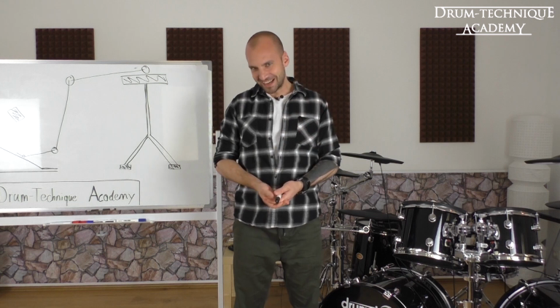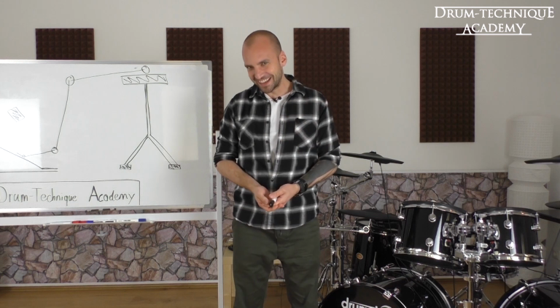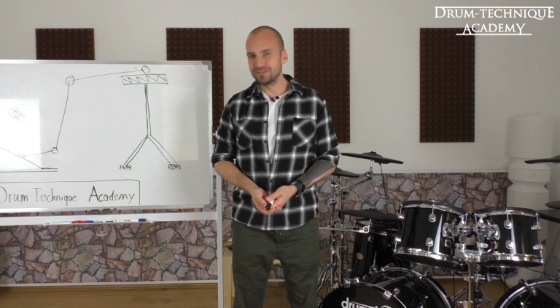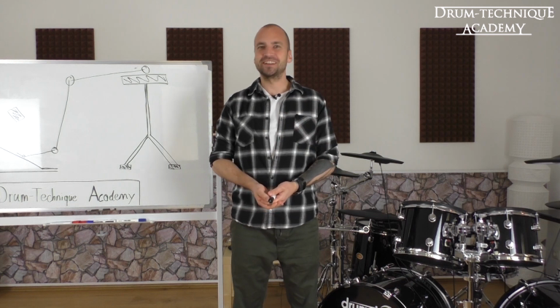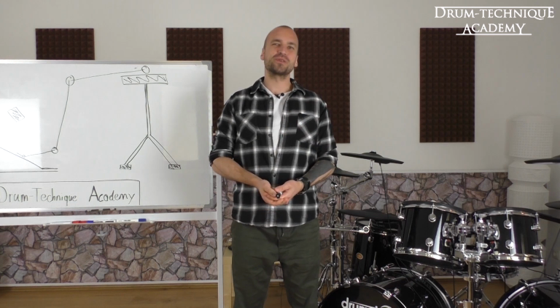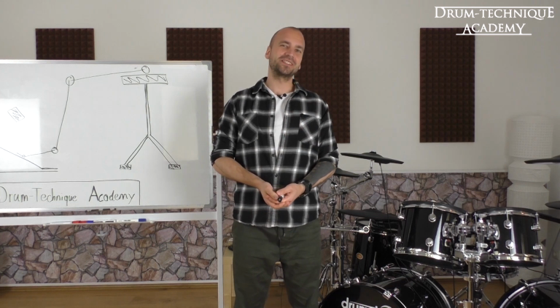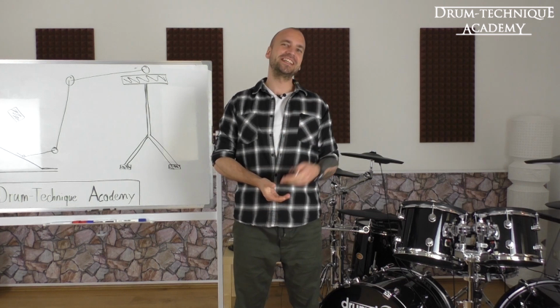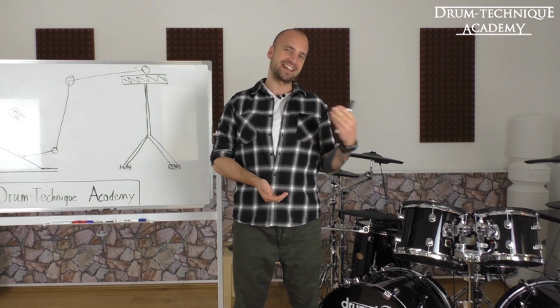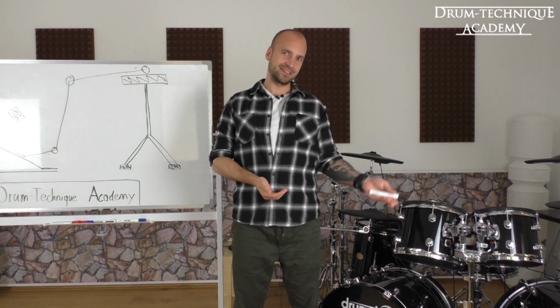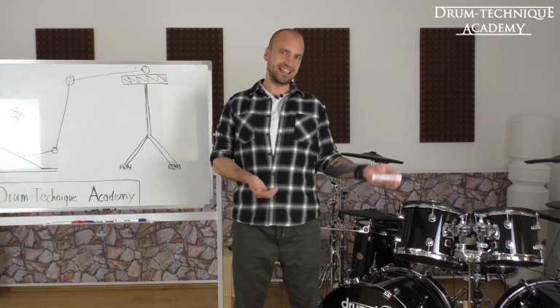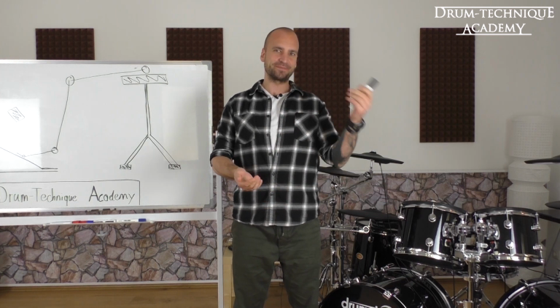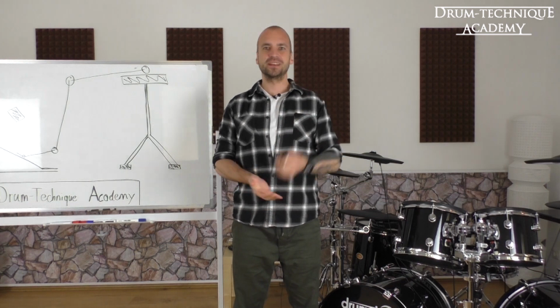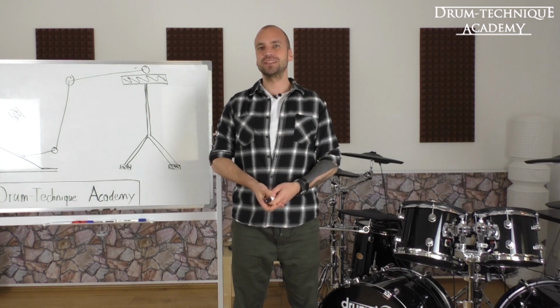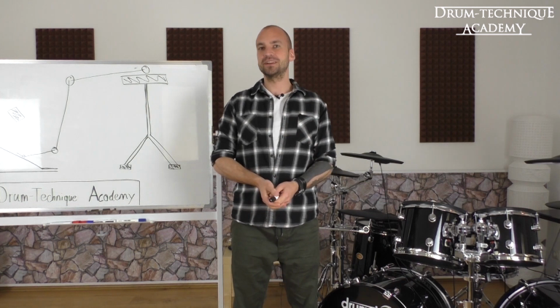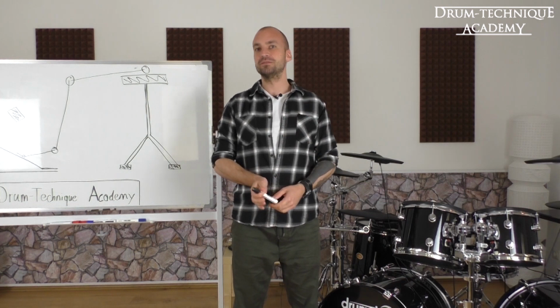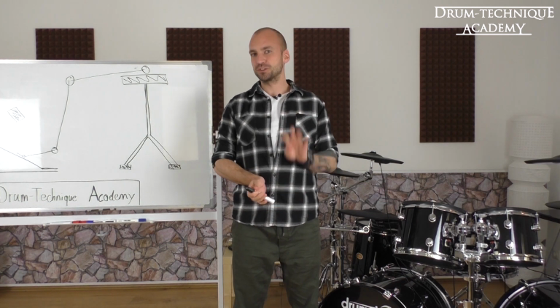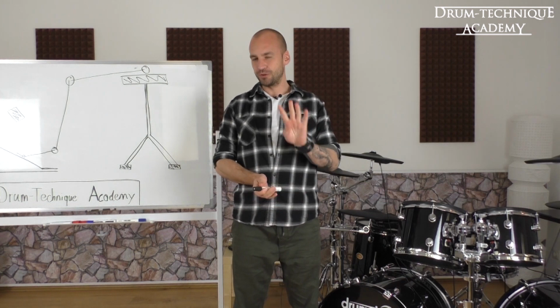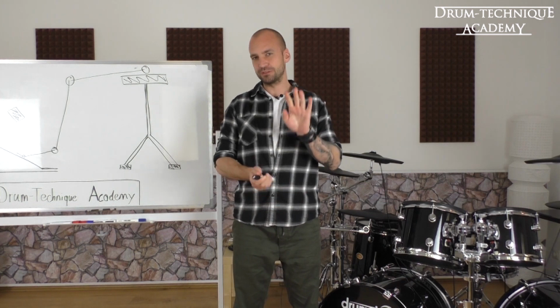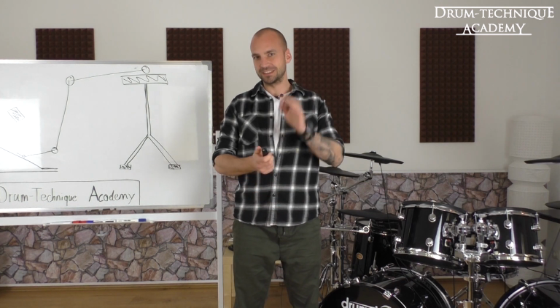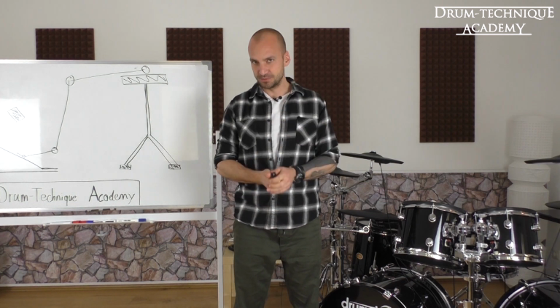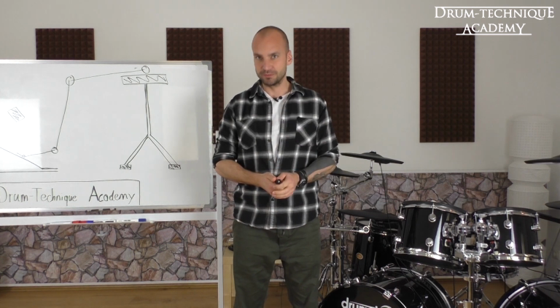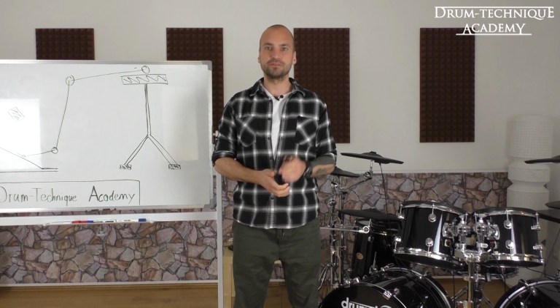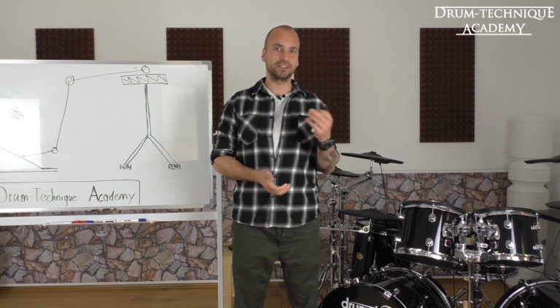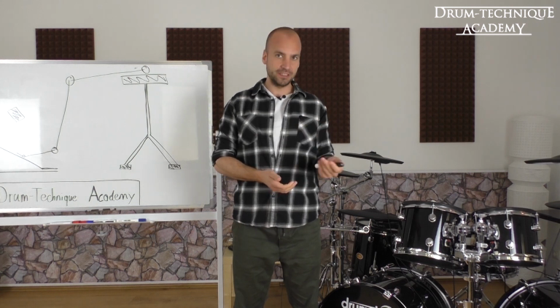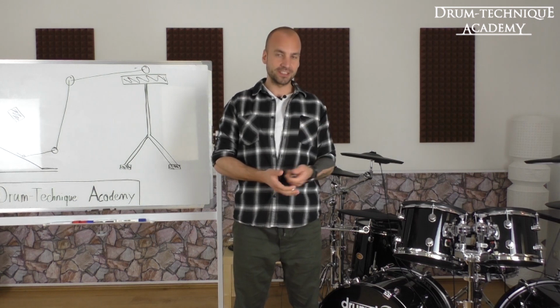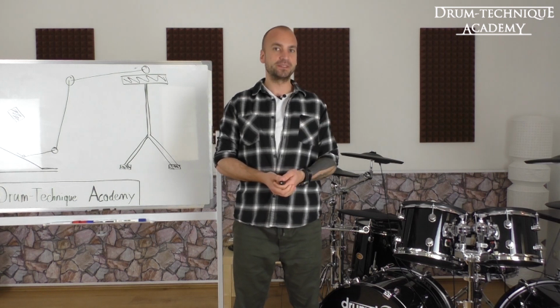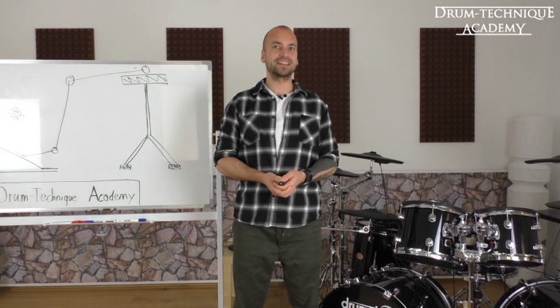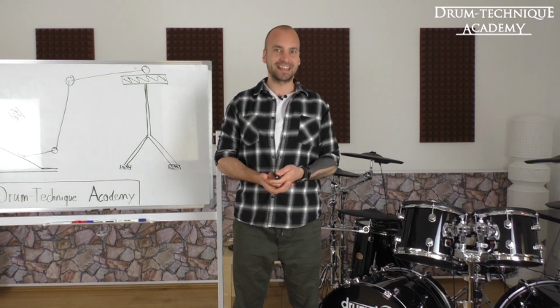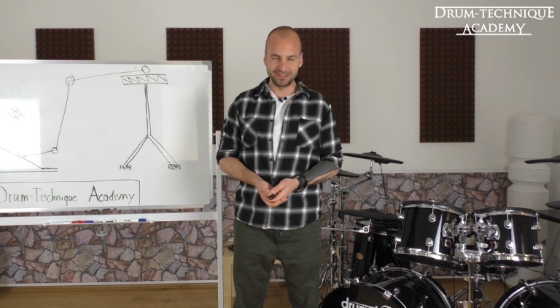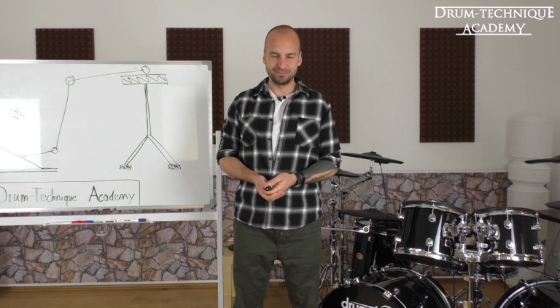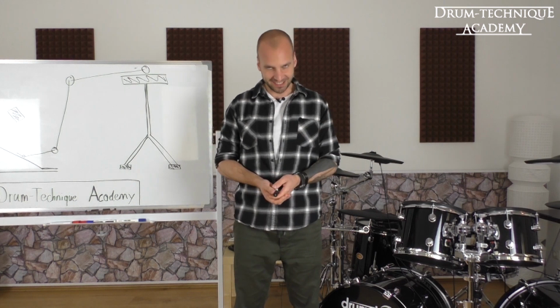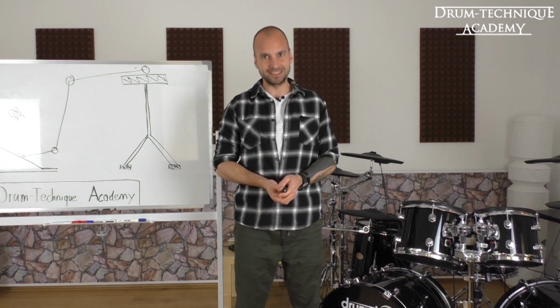Back again with another Drum Technique Academy lesson. Today we're gonna watch four different clips from one of our teachers, Mr. Kevin Paradis.